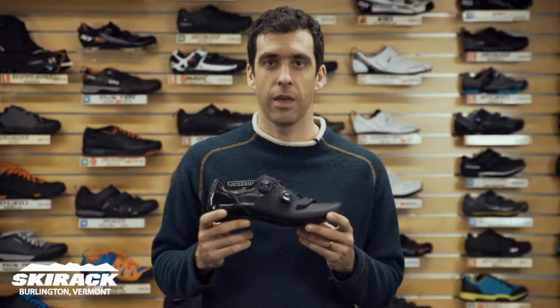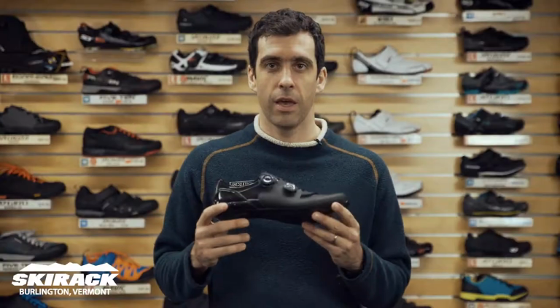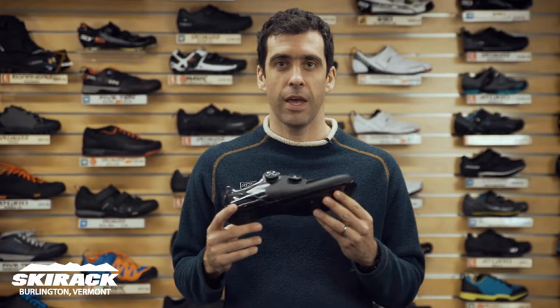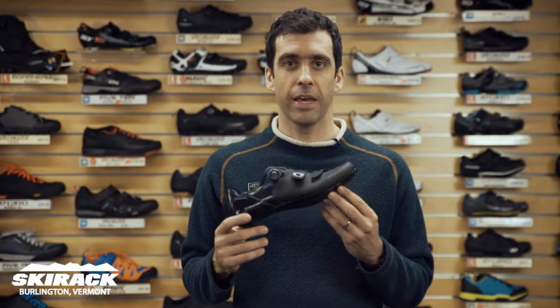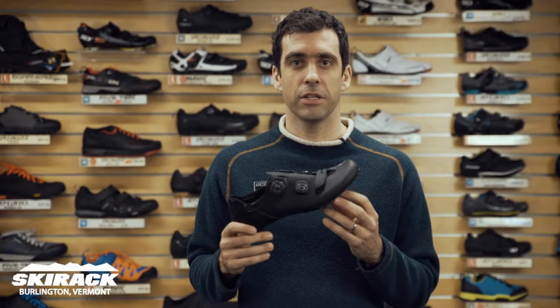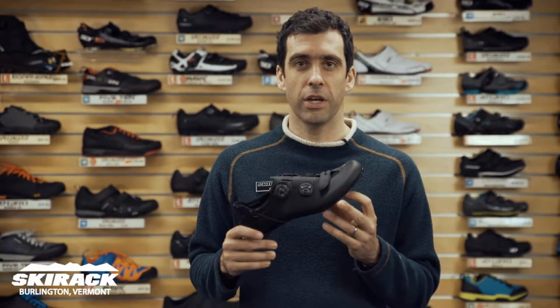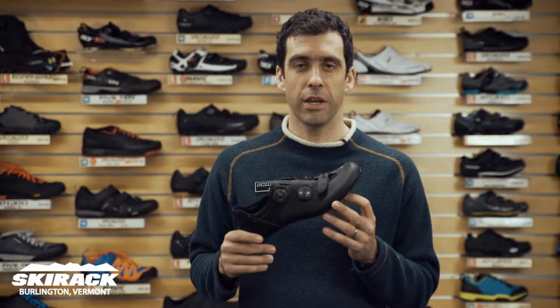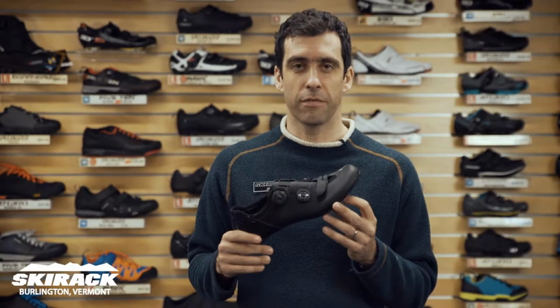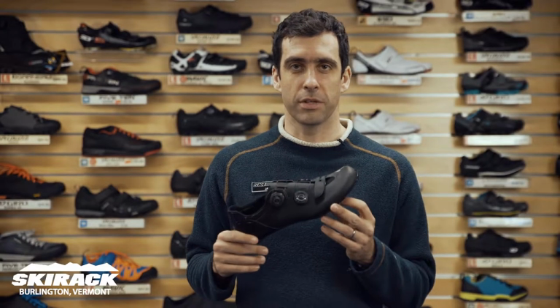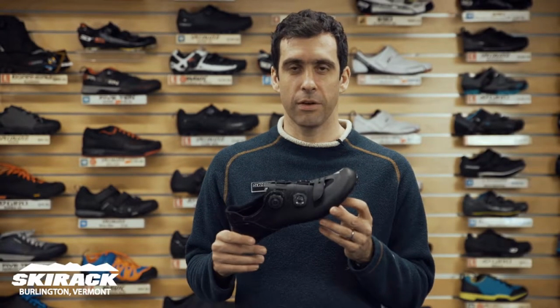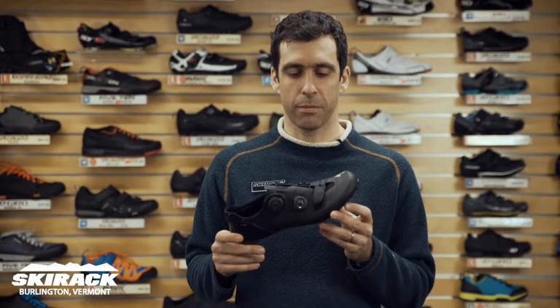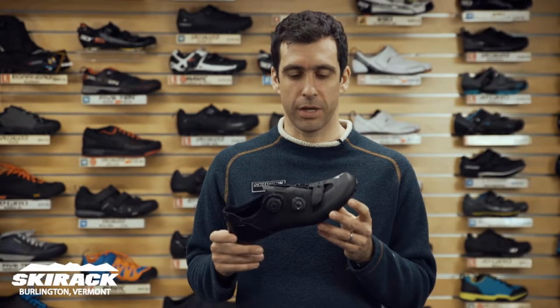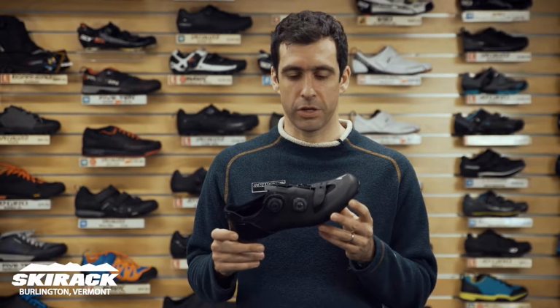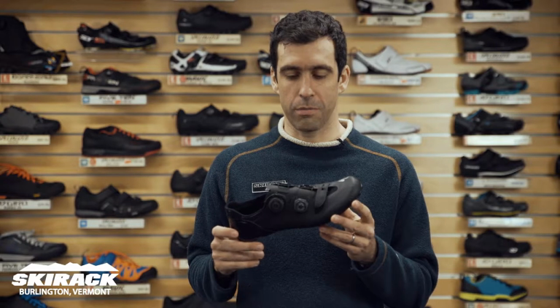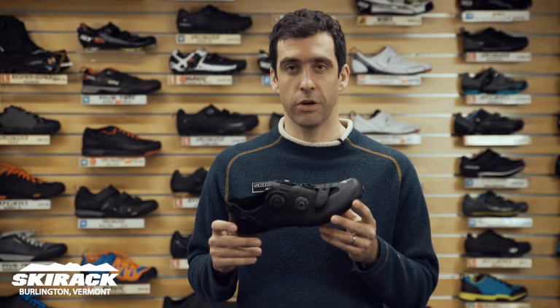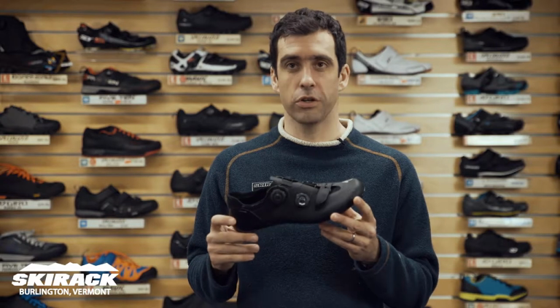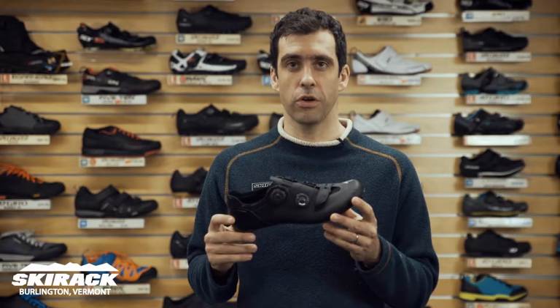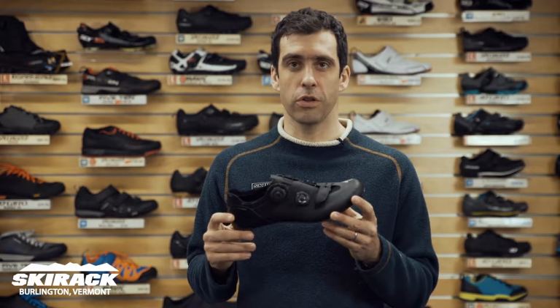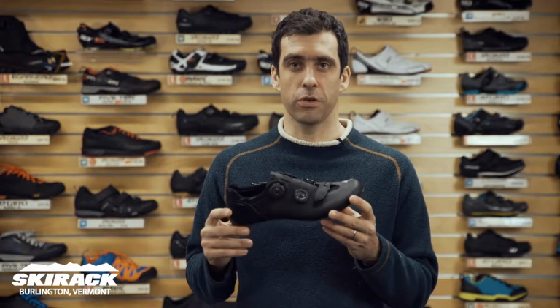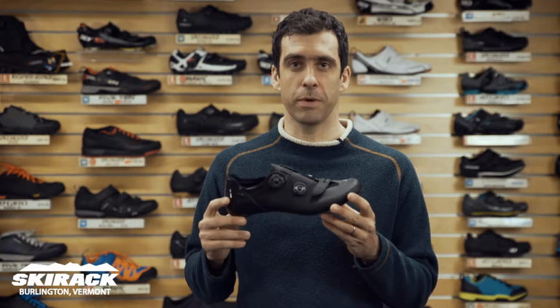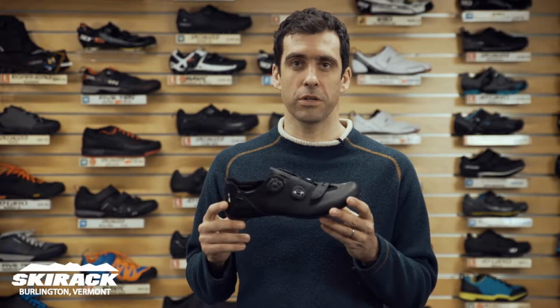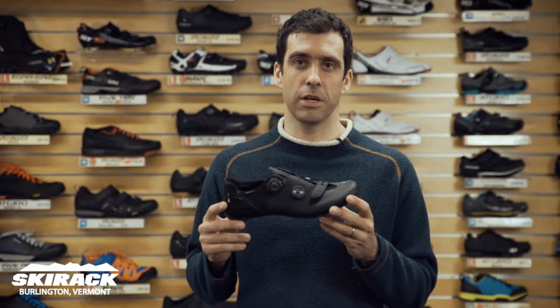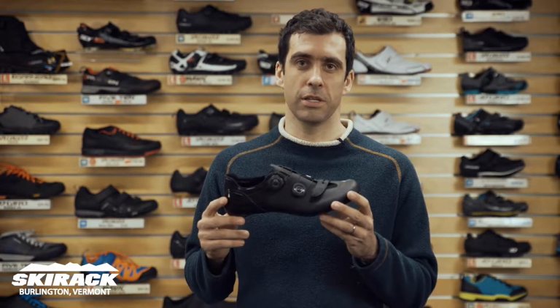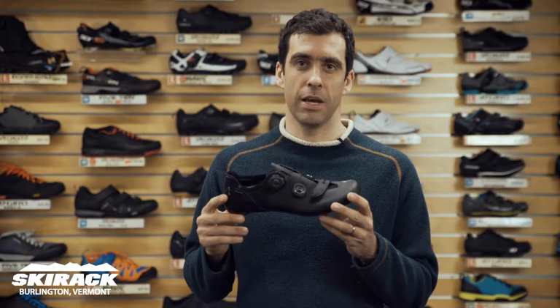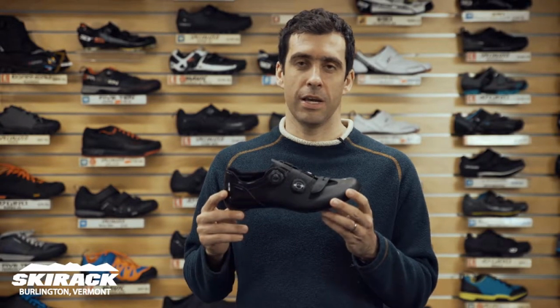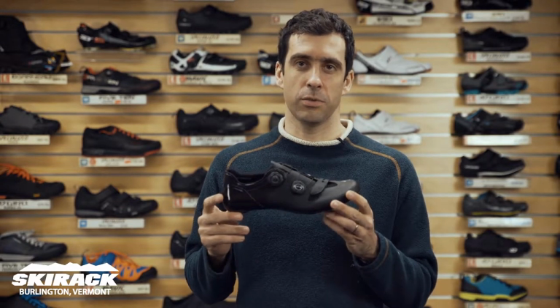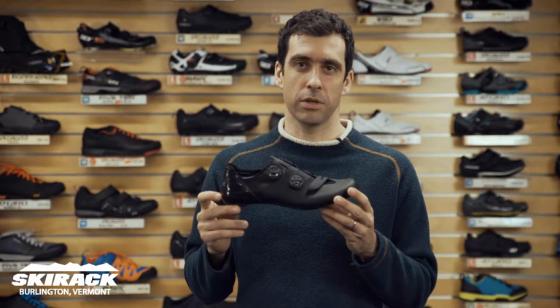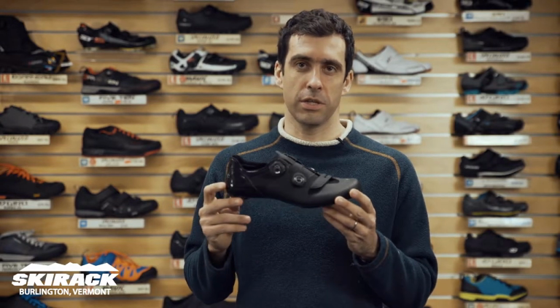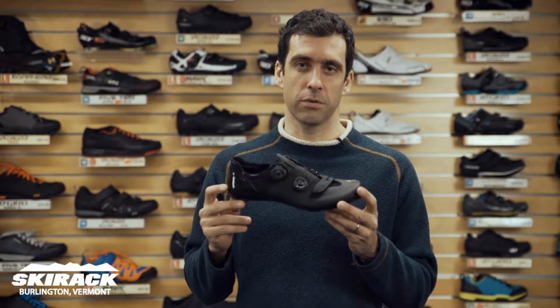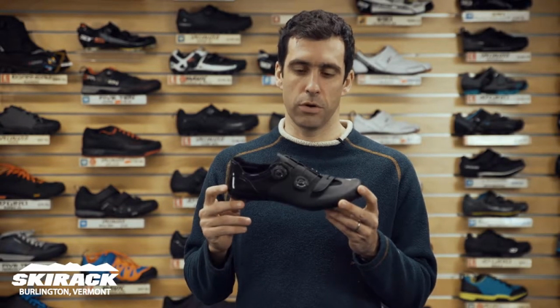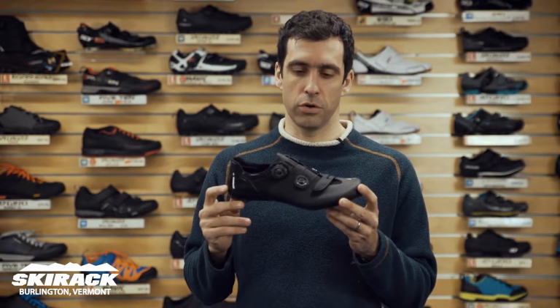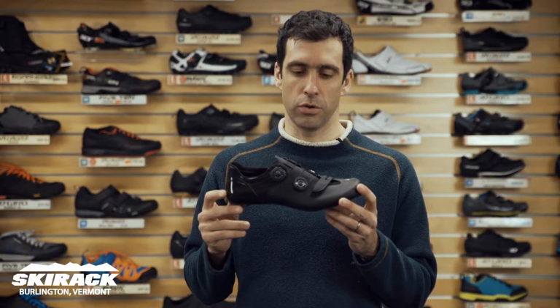Hey guys, Jake here from the Ski Rack Bike Shop, here to show you the new Specialized S-Works 6 Road Shoe.